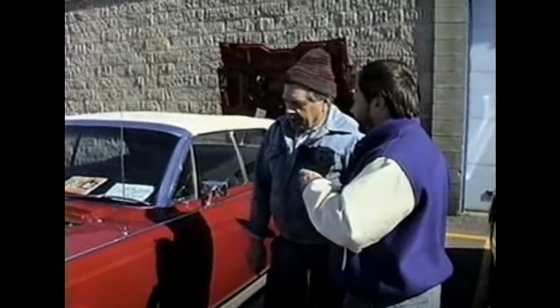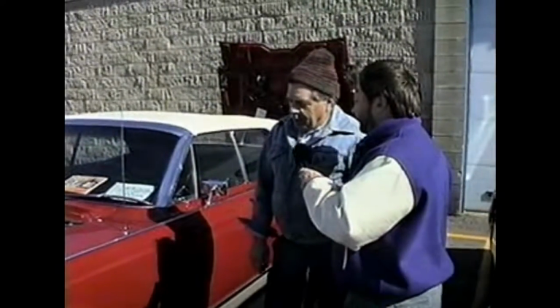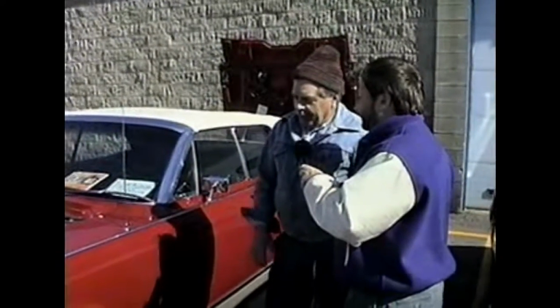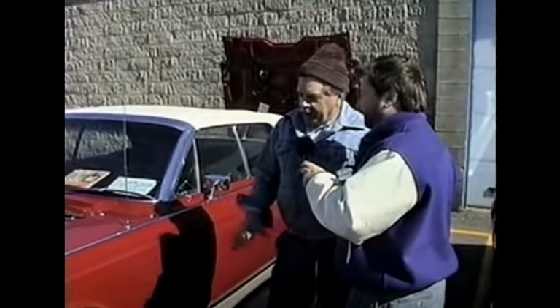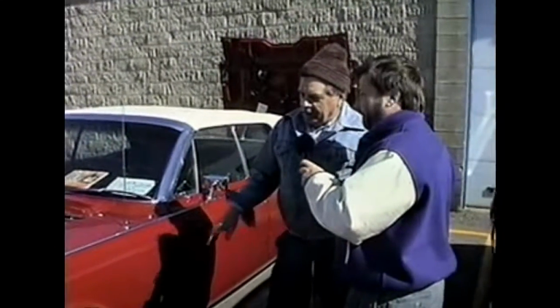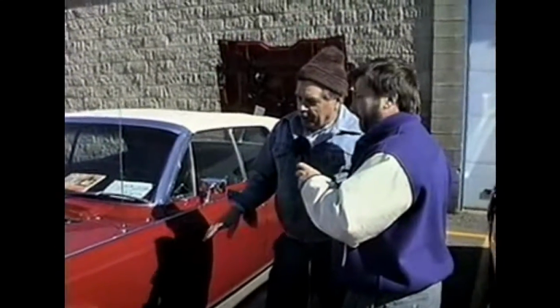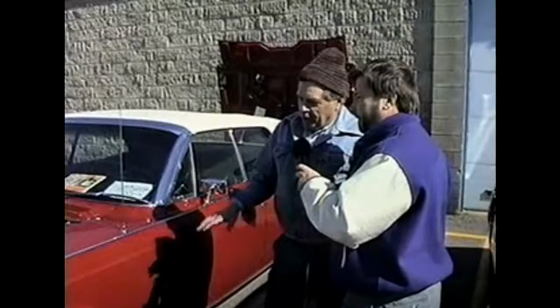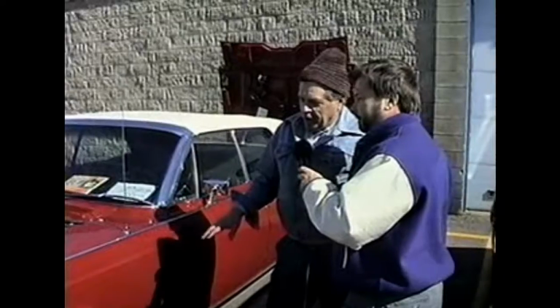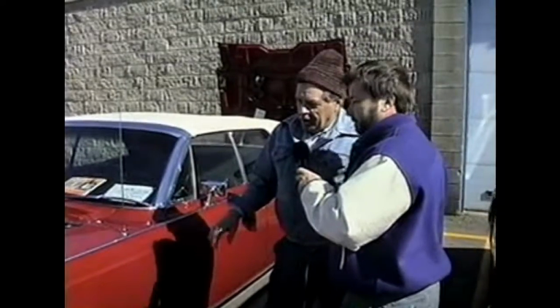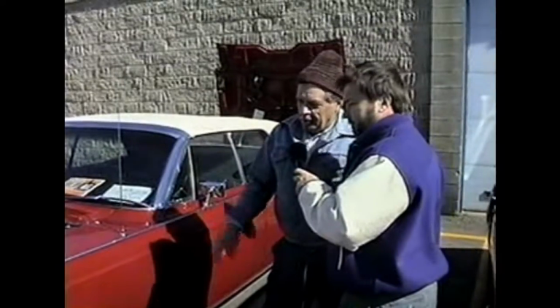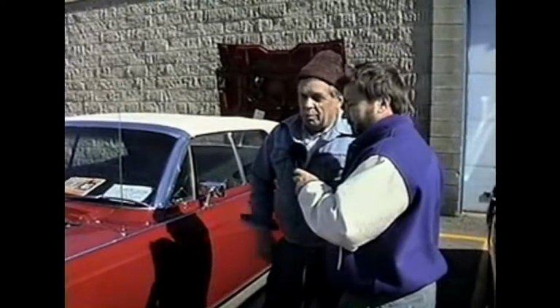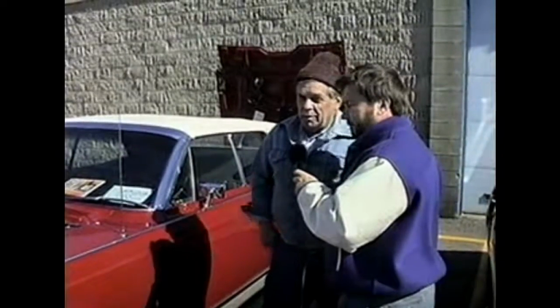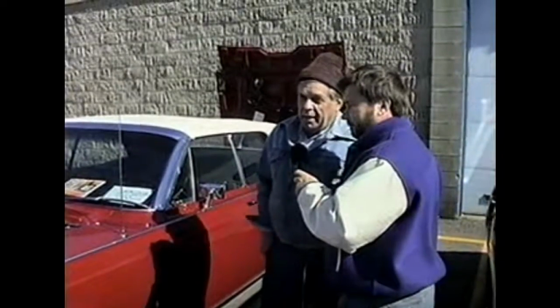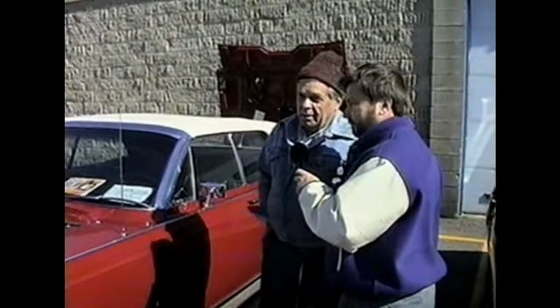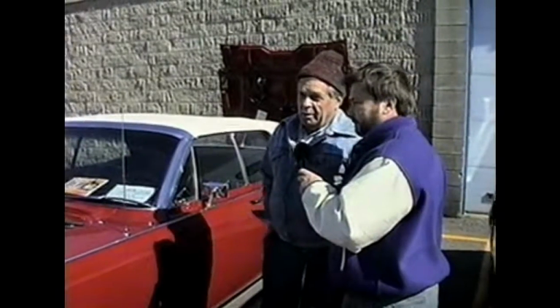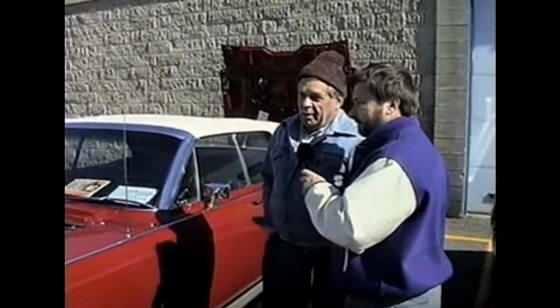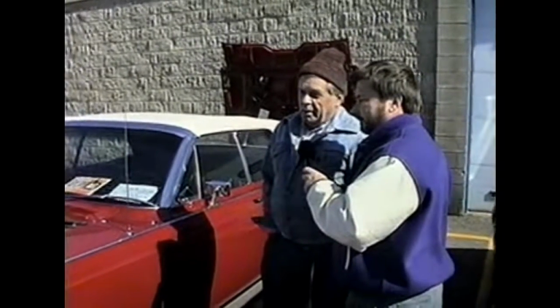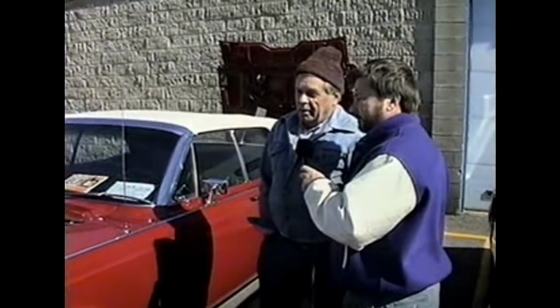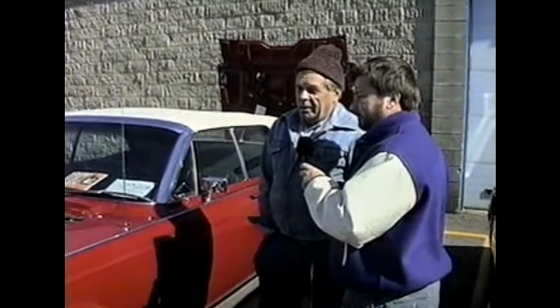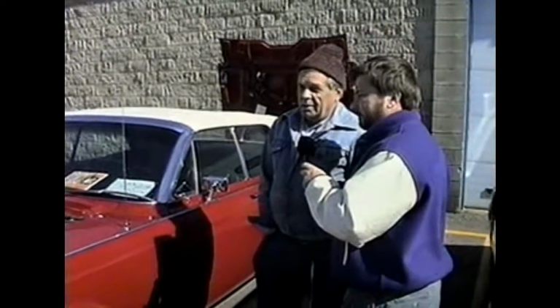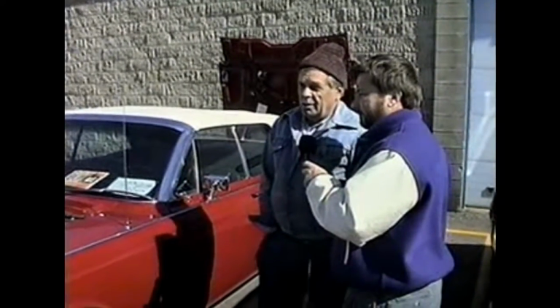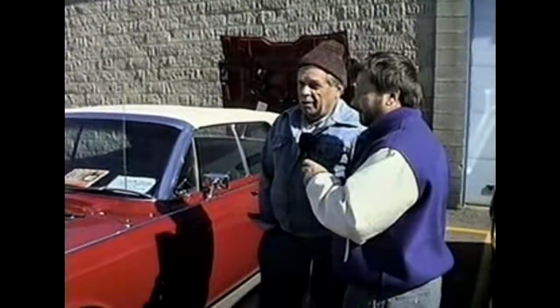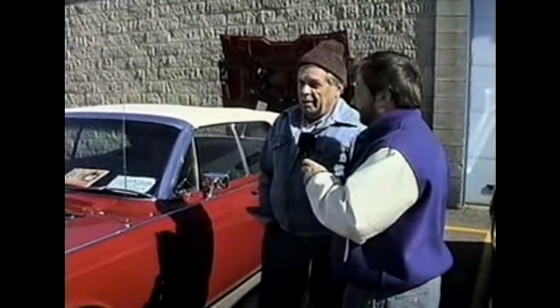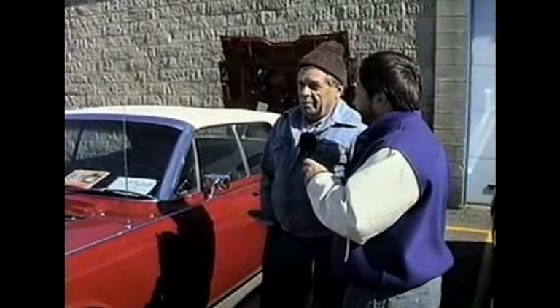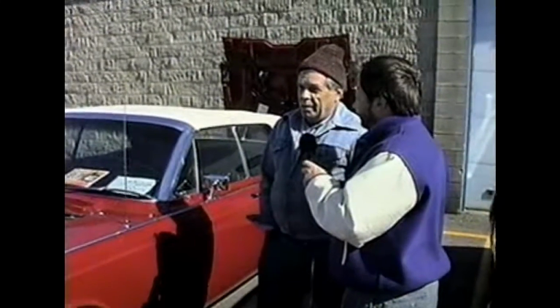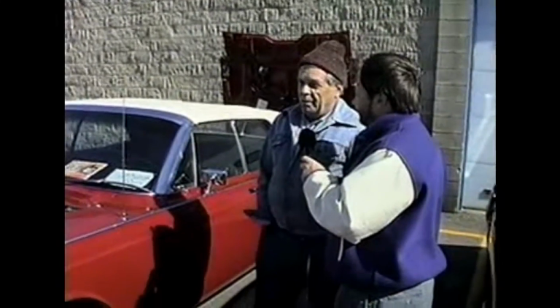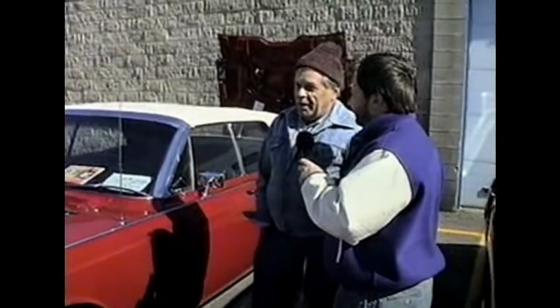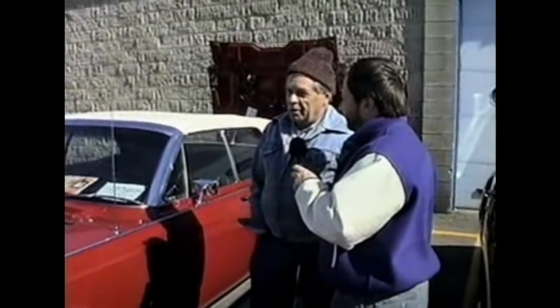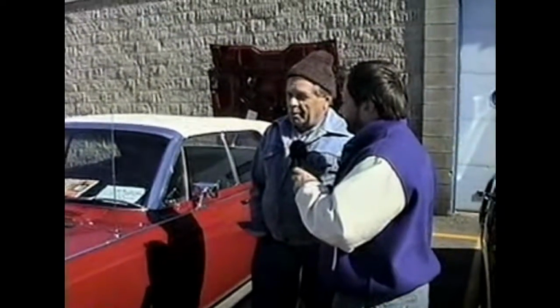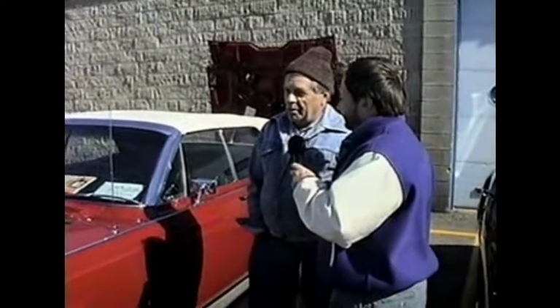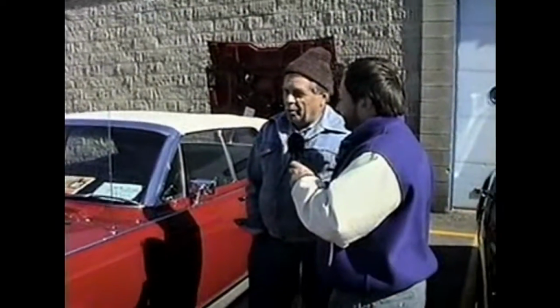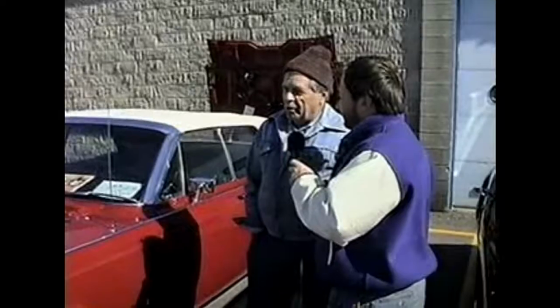Well, mainly it's a four-door convertible sedan. Lincoln is the only manufacturer that made a four-door convertible.